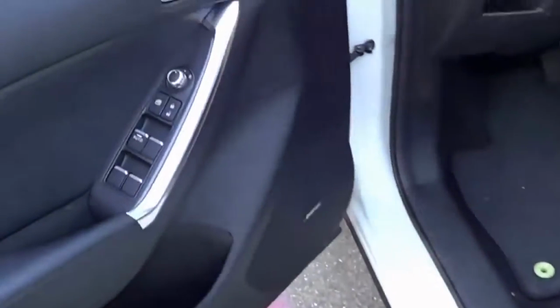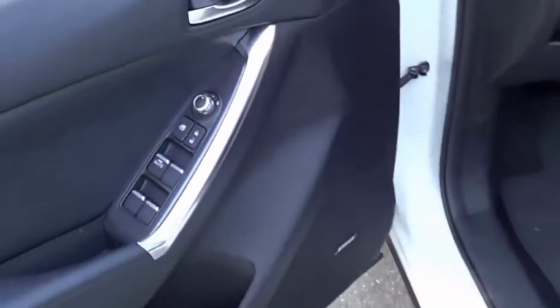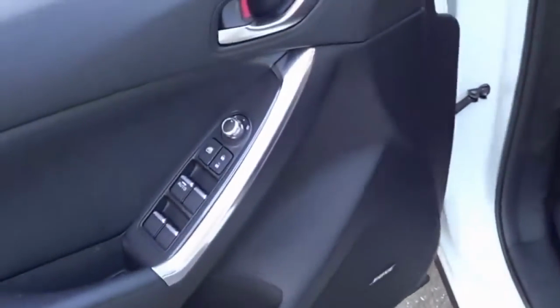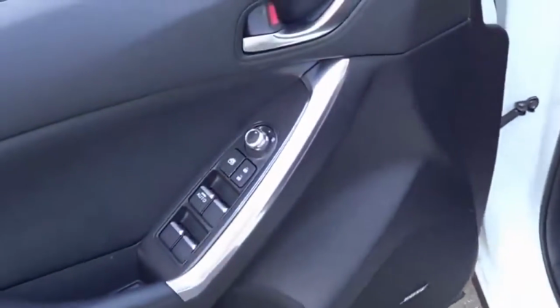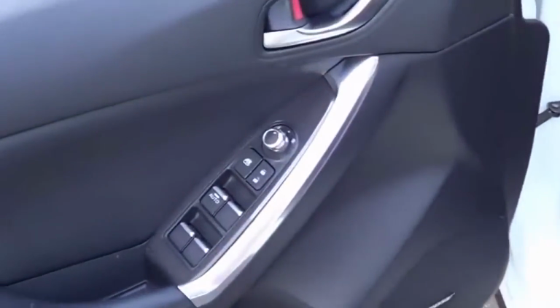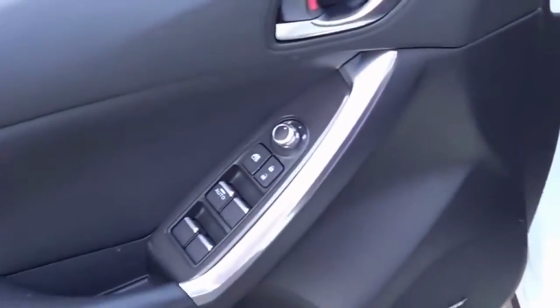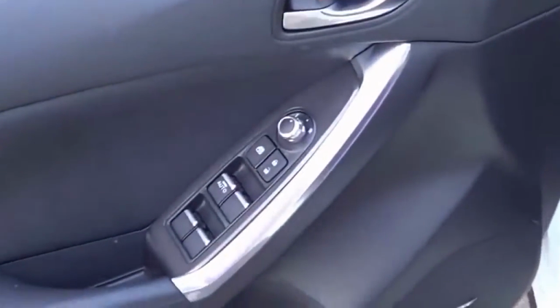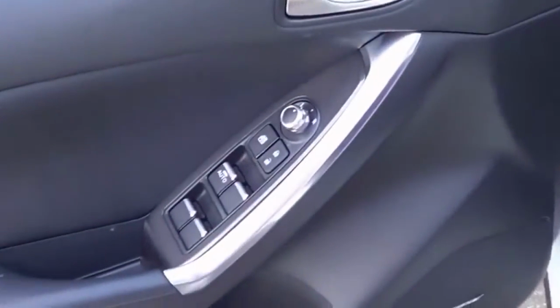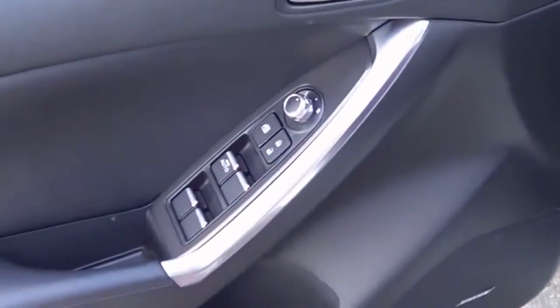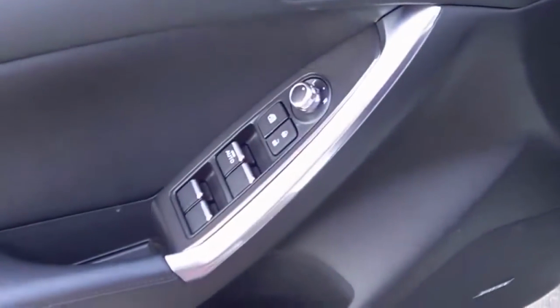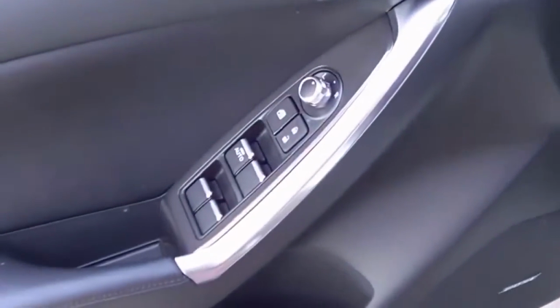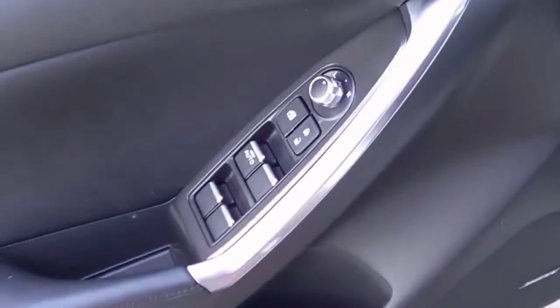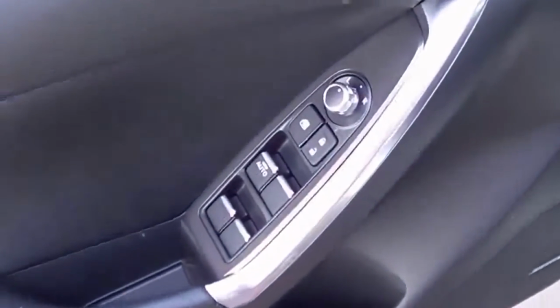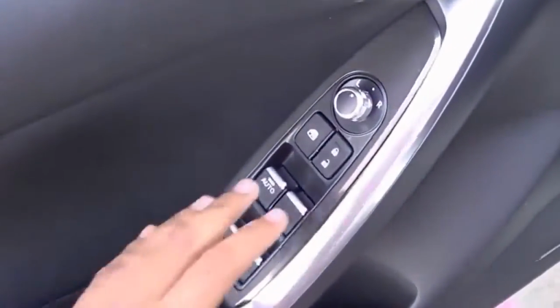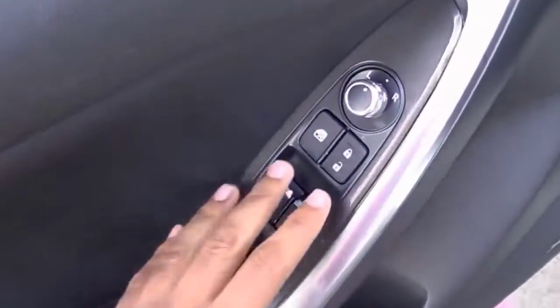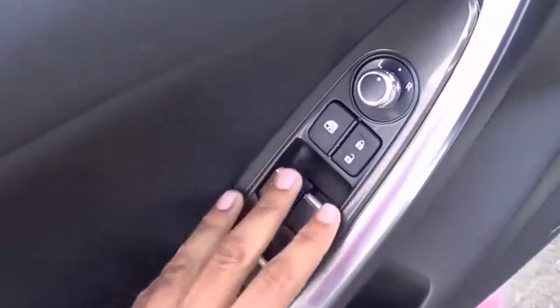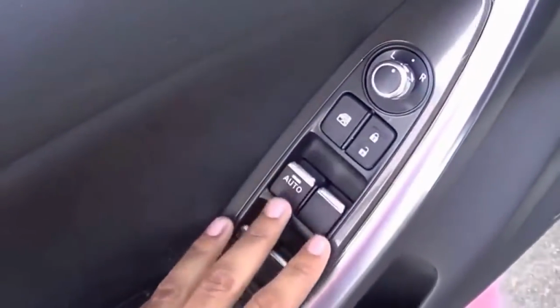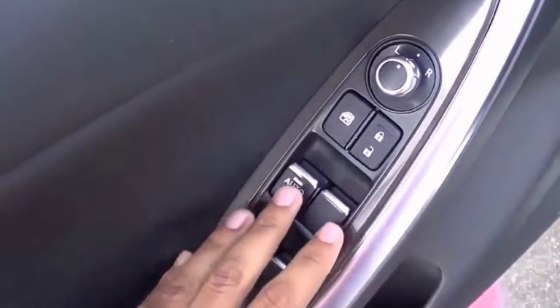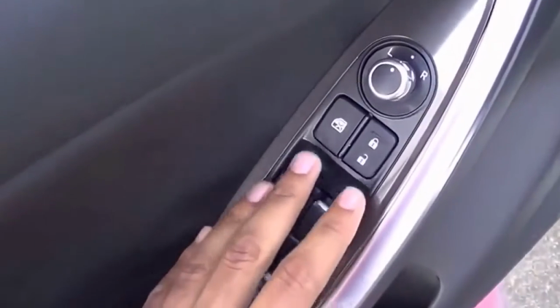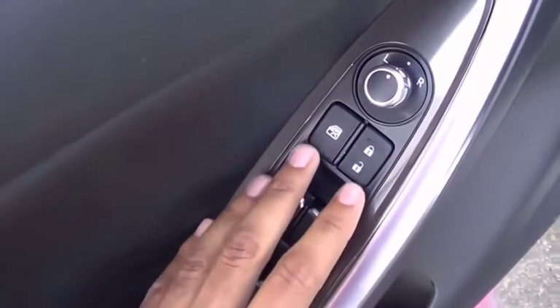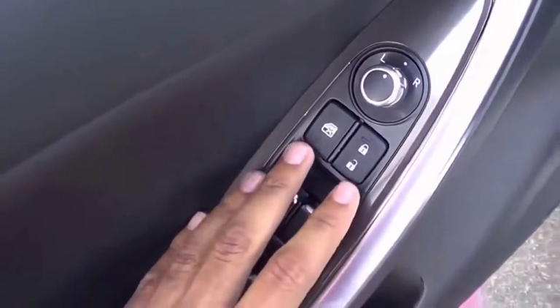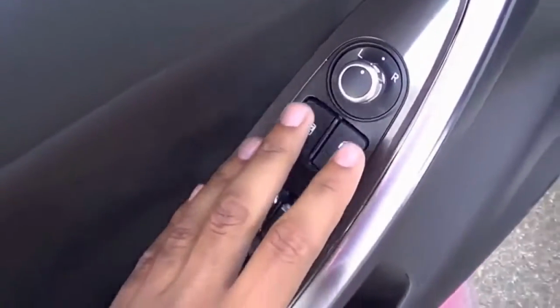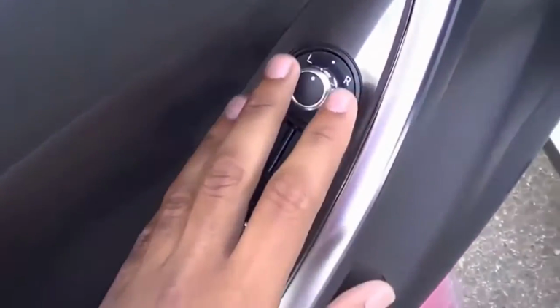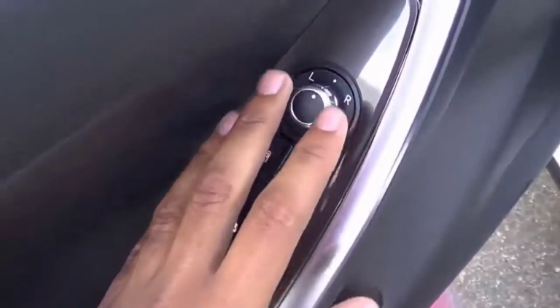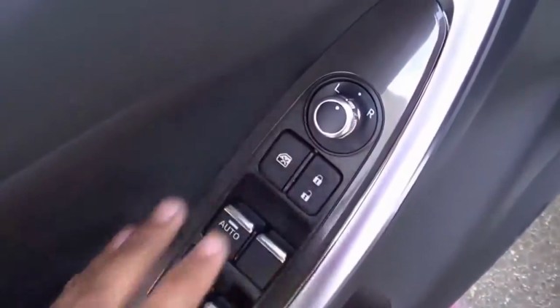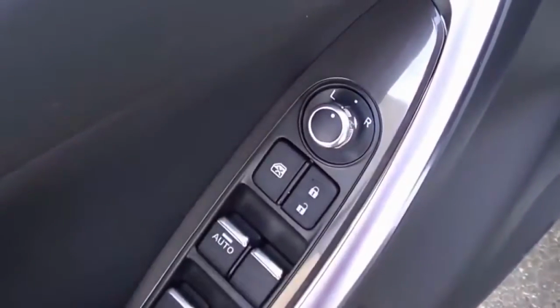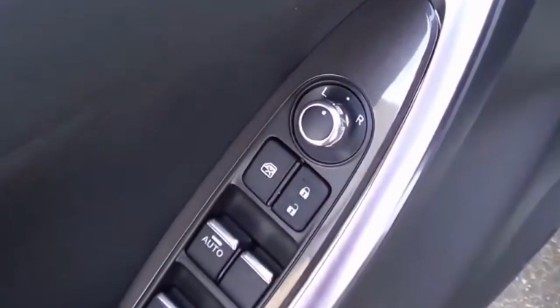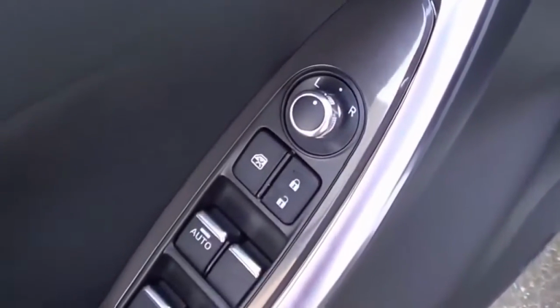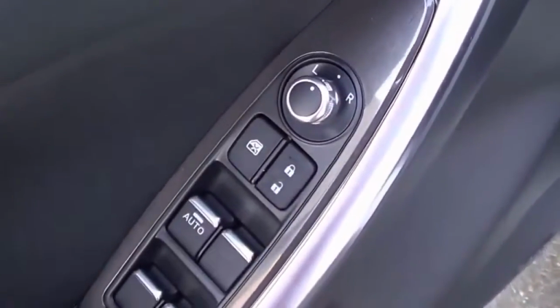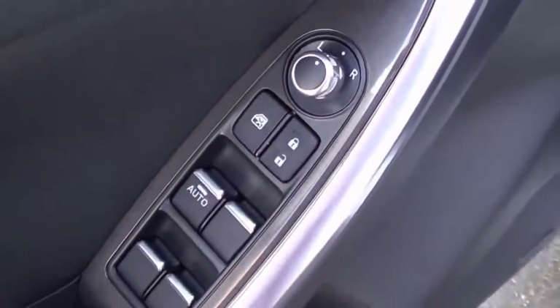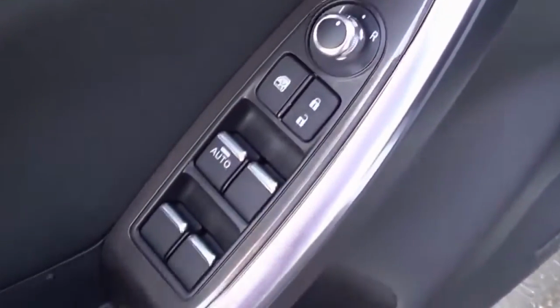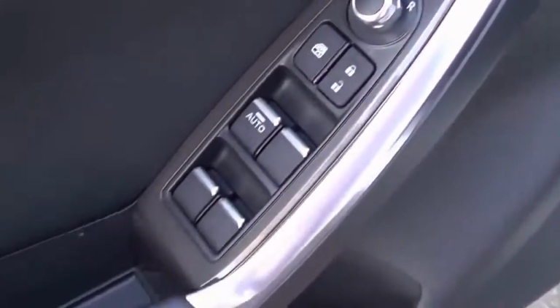Of course, you have all of your basic power necessities — power windows, power door locks, and power mirrors.